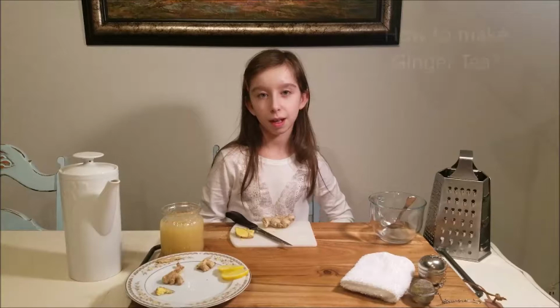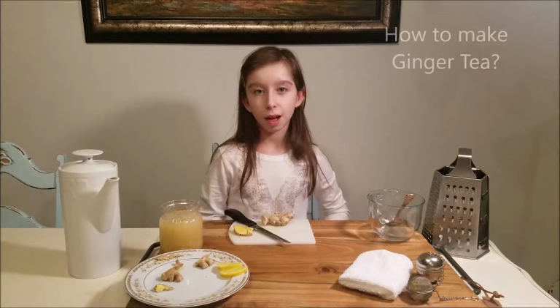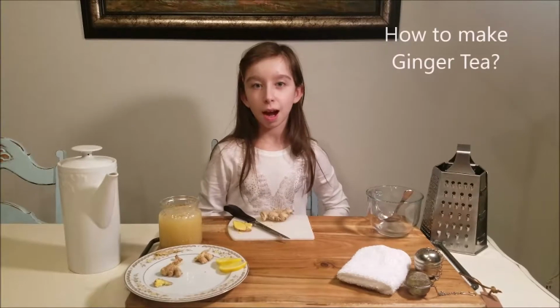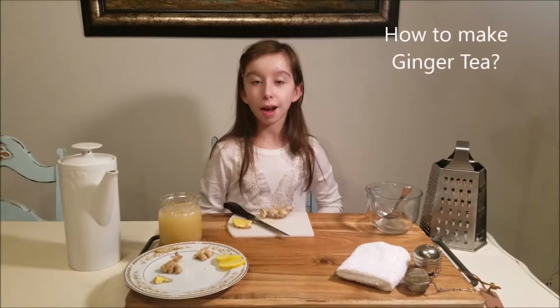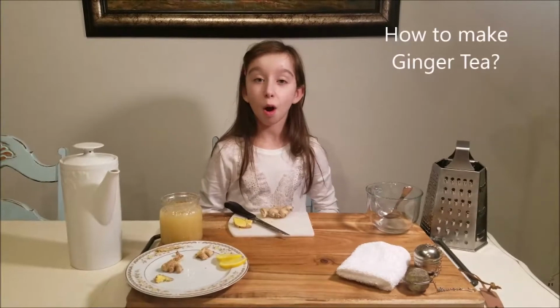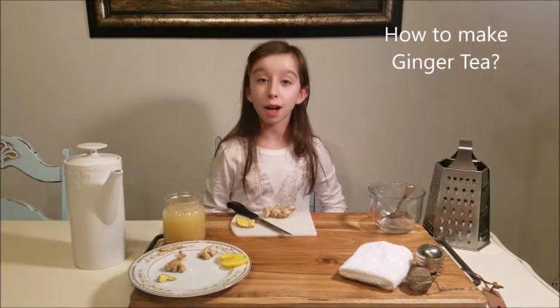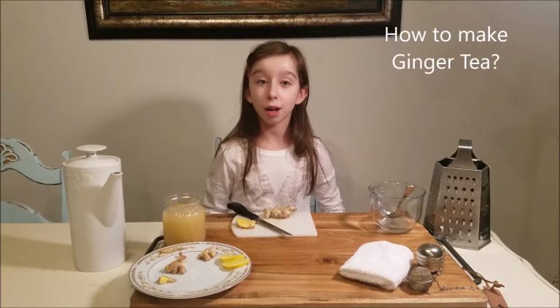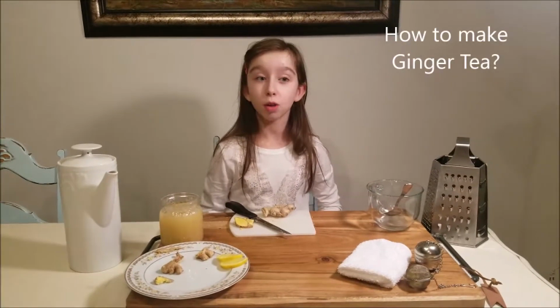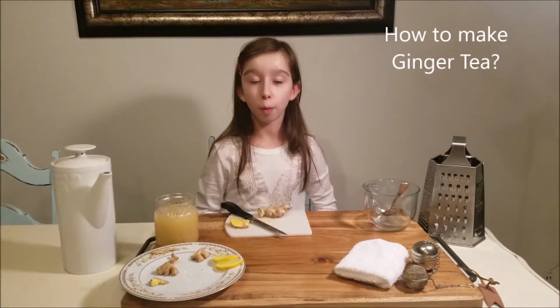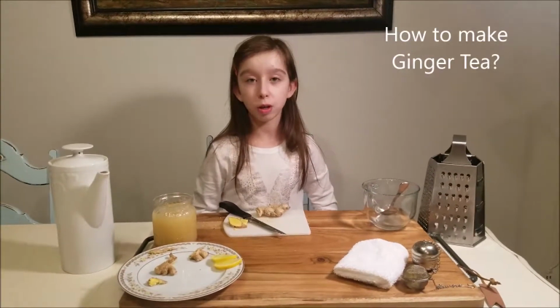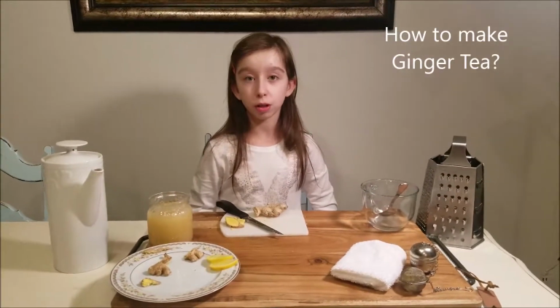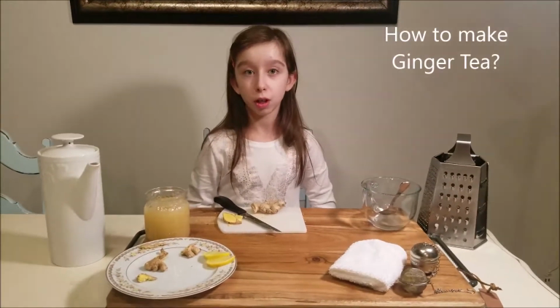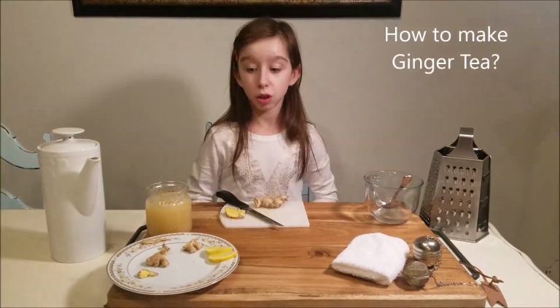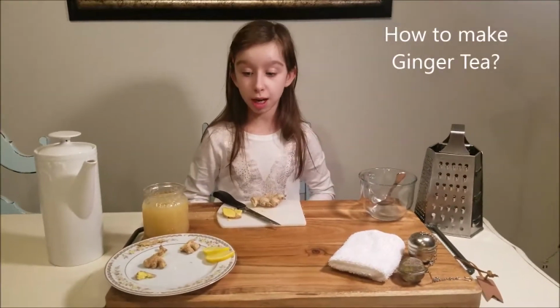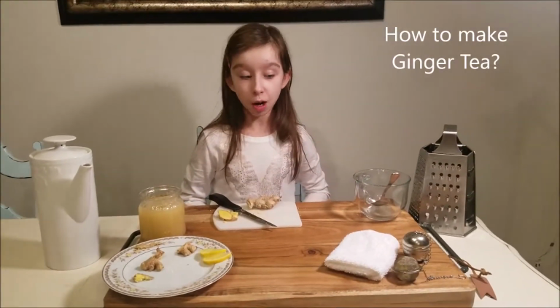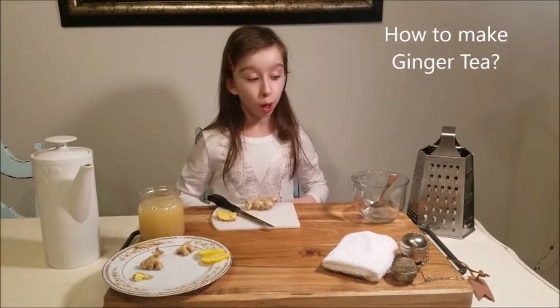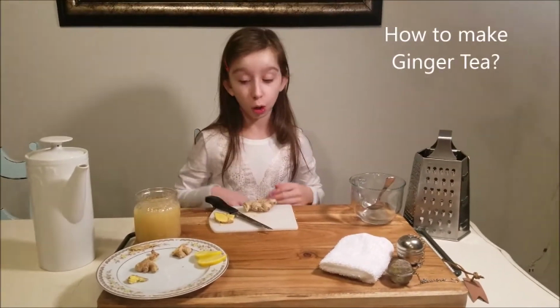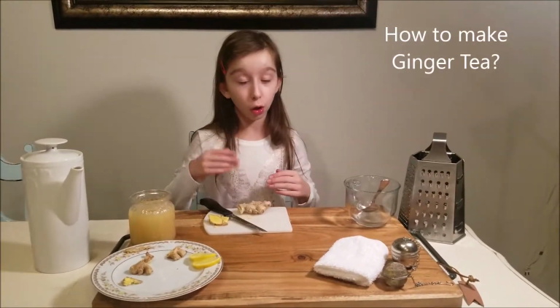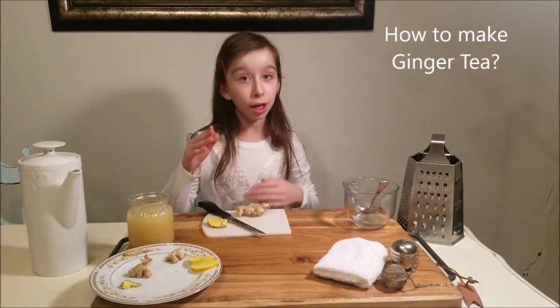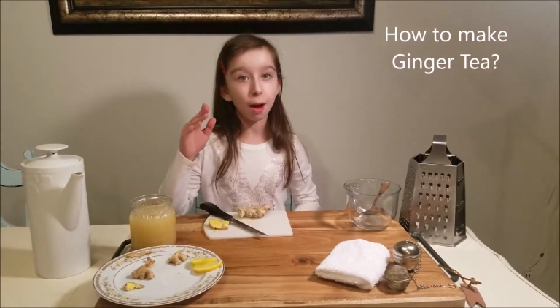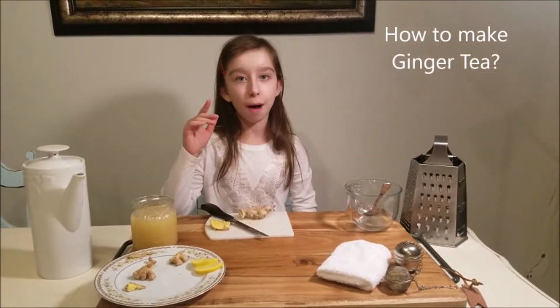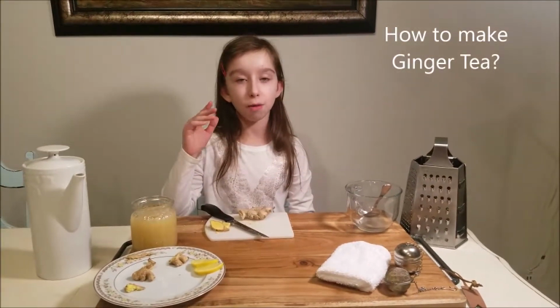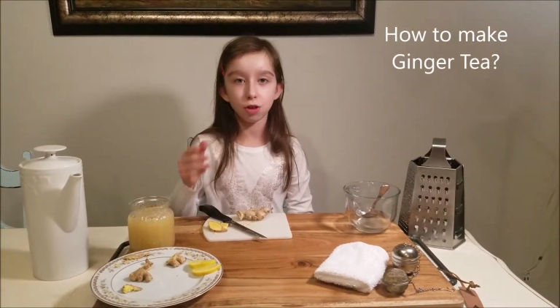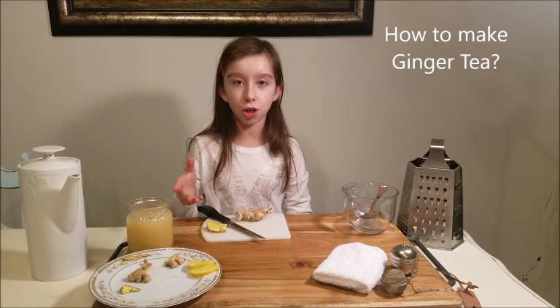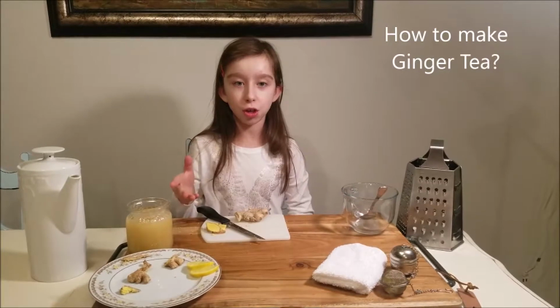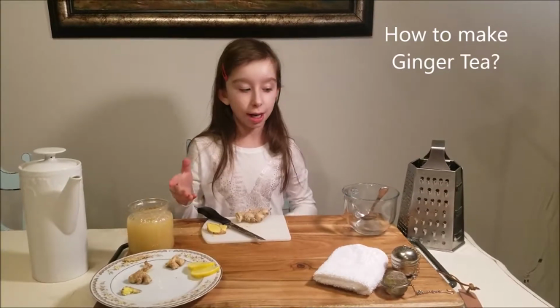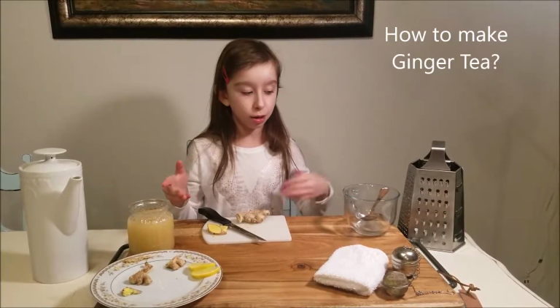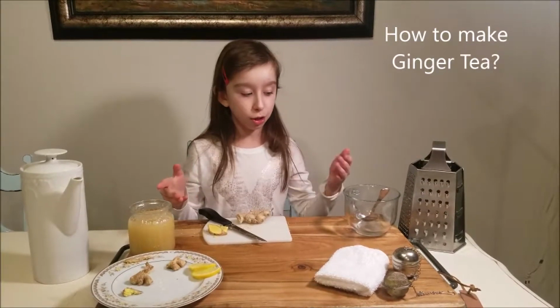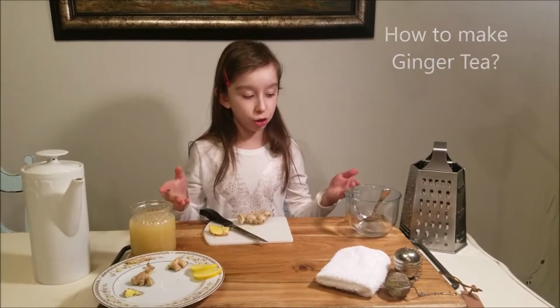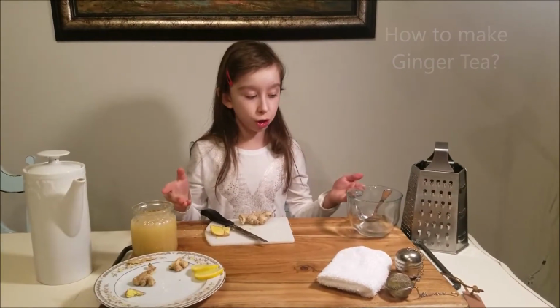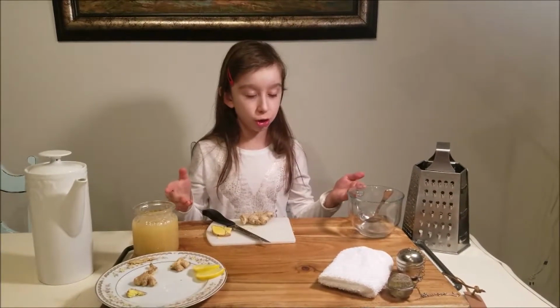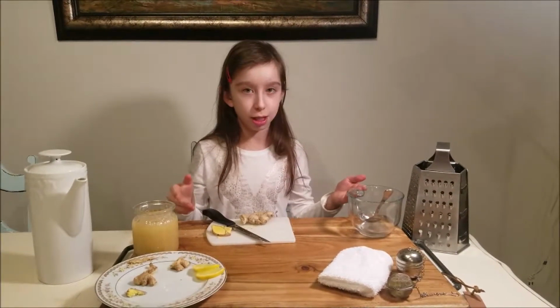Hi, Ari here, The Homey Doctor. Today we are learning about ginger and how to make ginger tea.